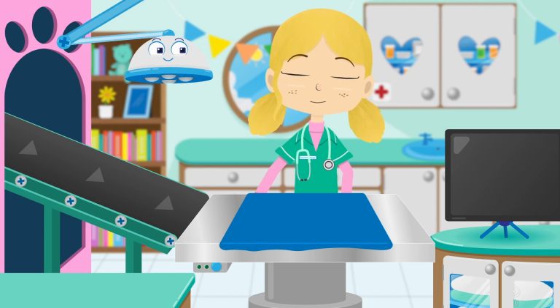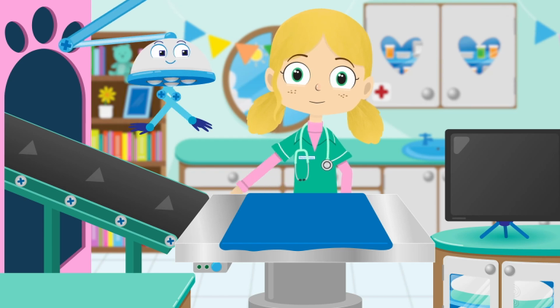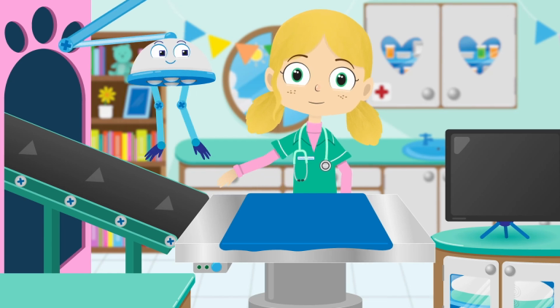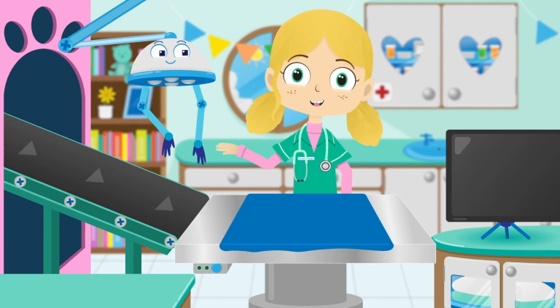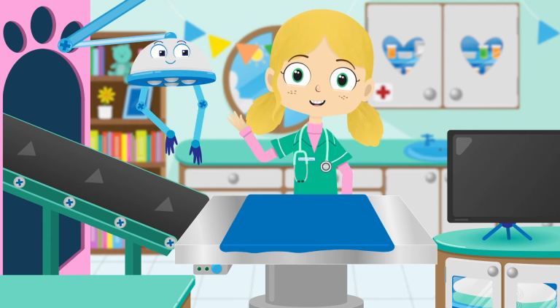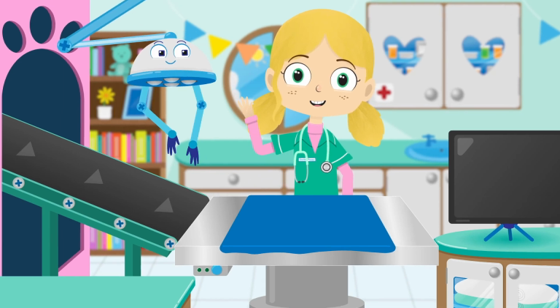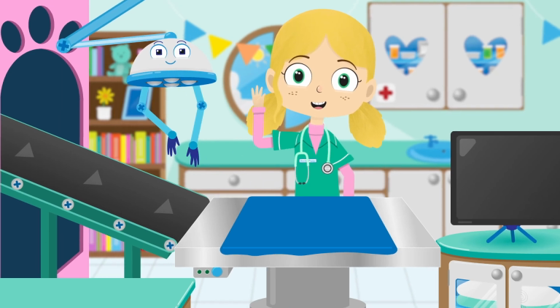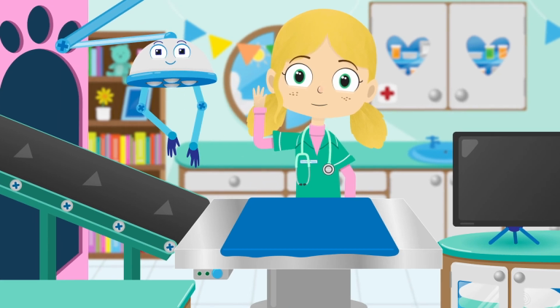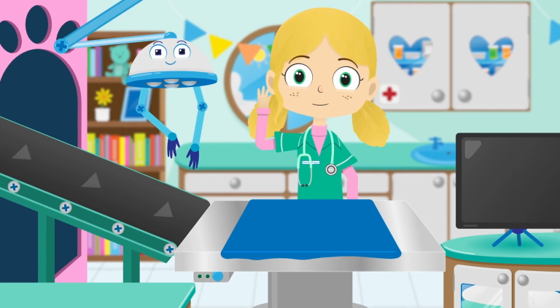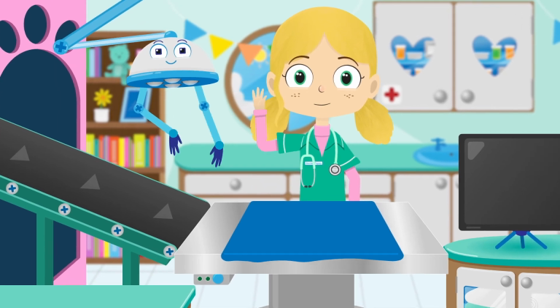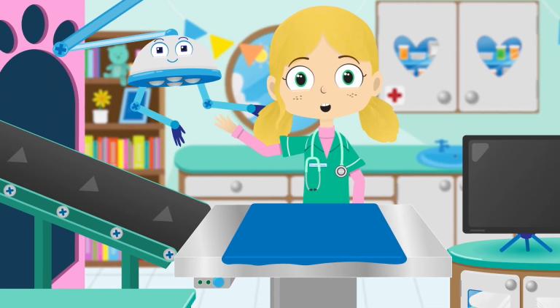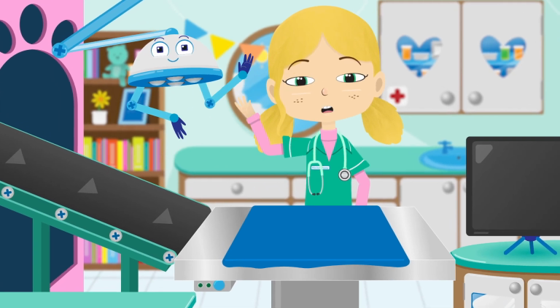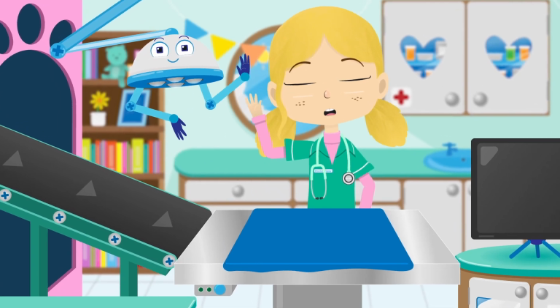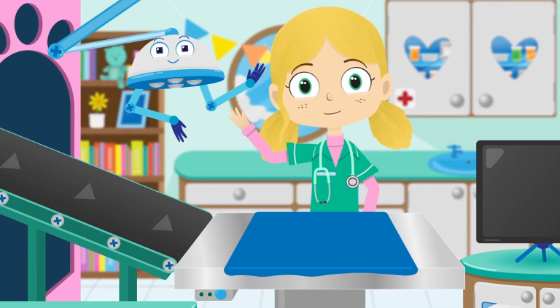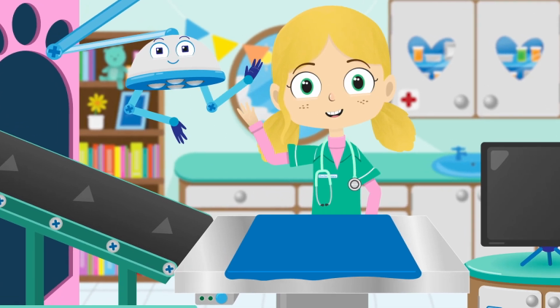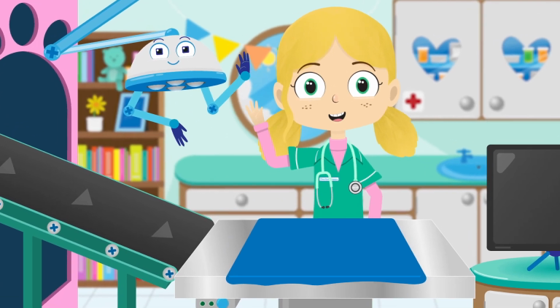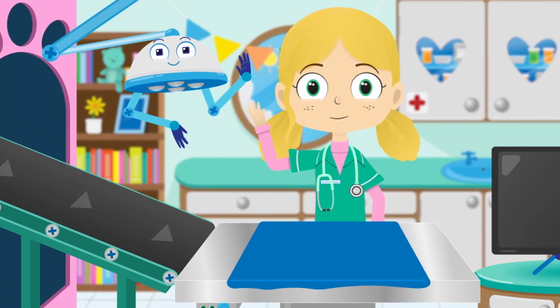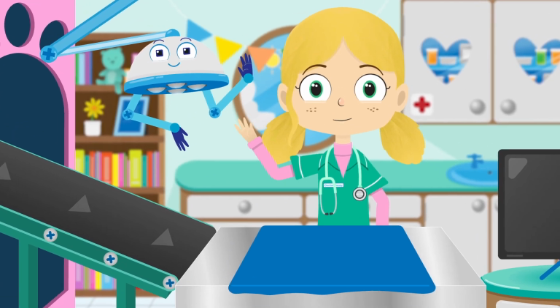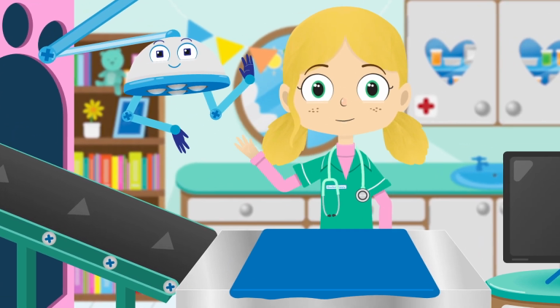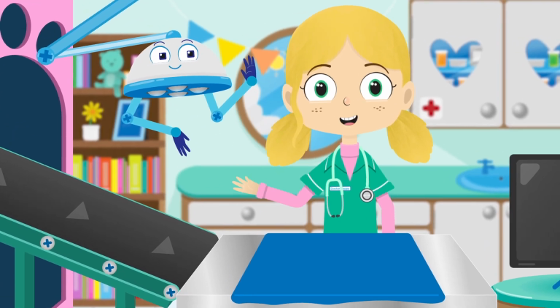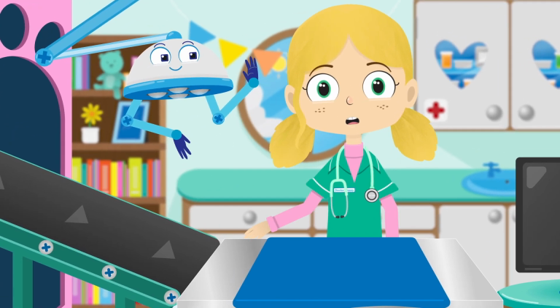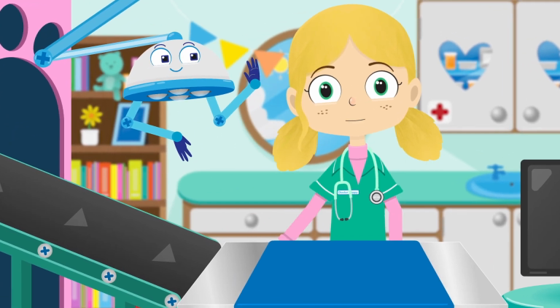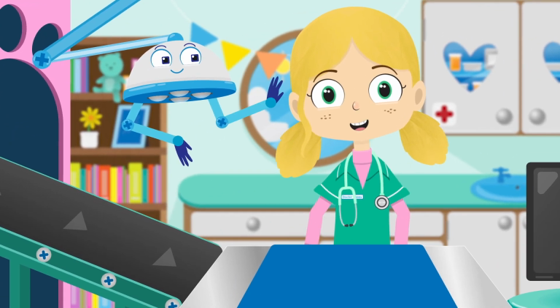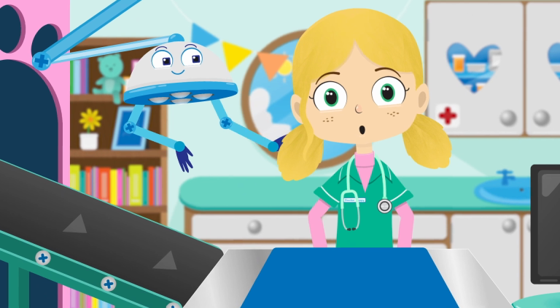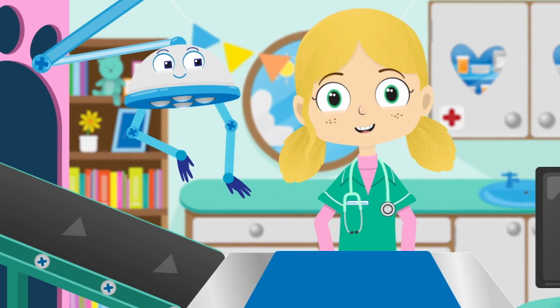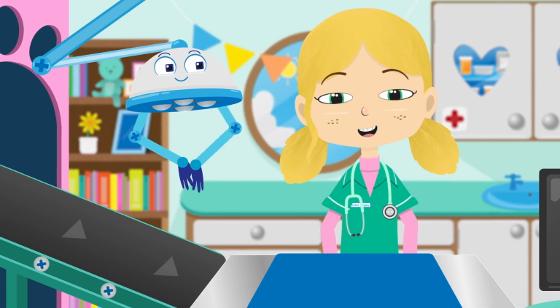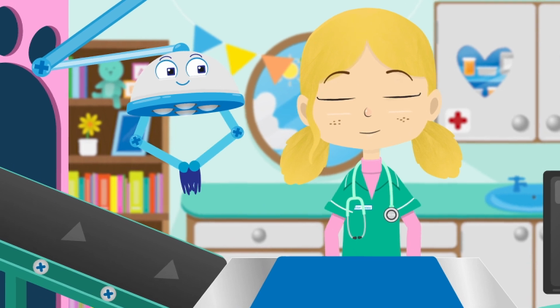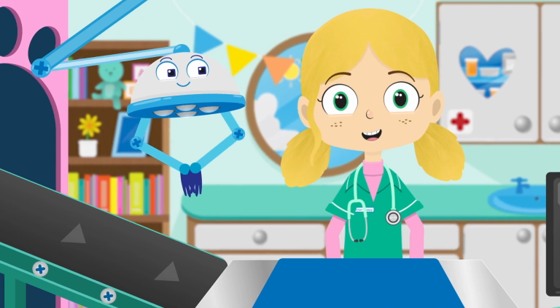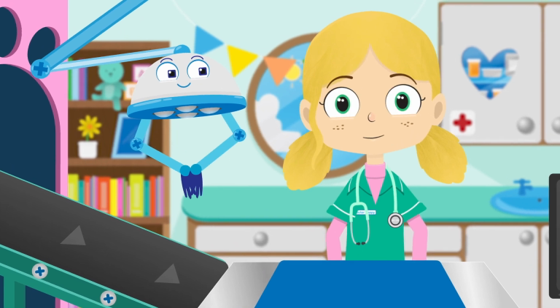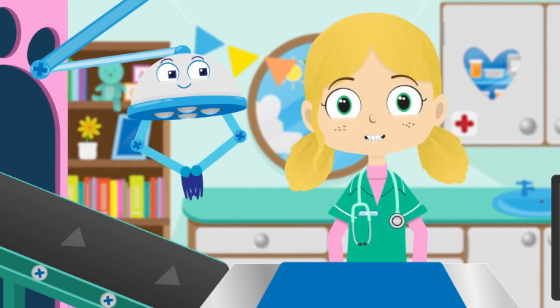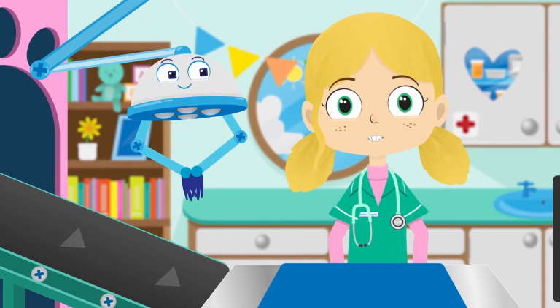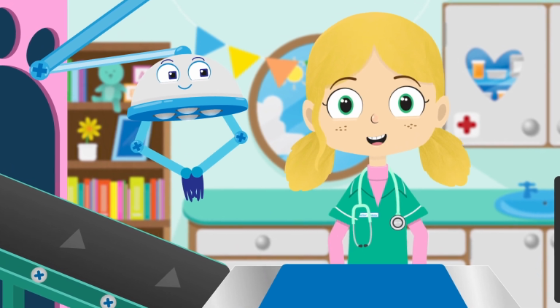Hello everyone, Dr Poppy here. Welcome back to my pet rescue centre.